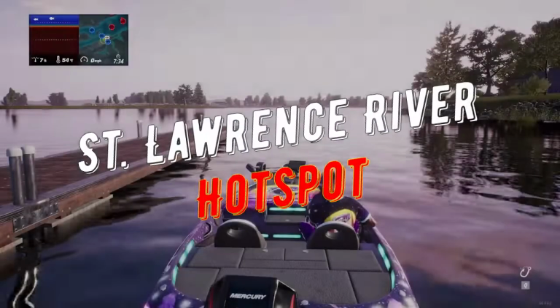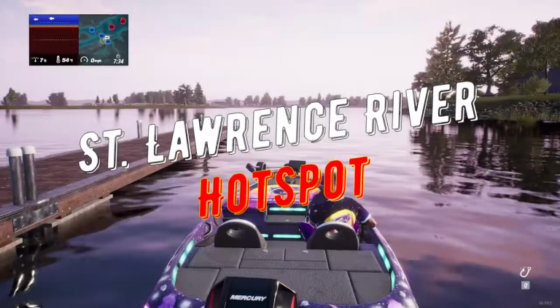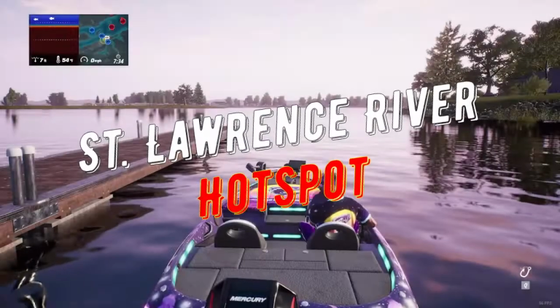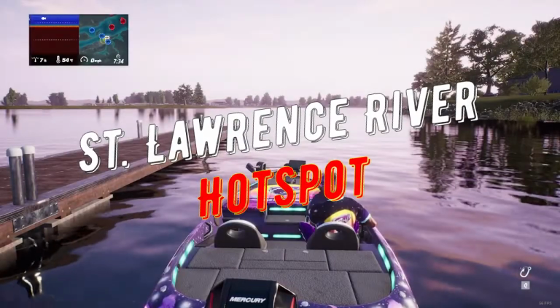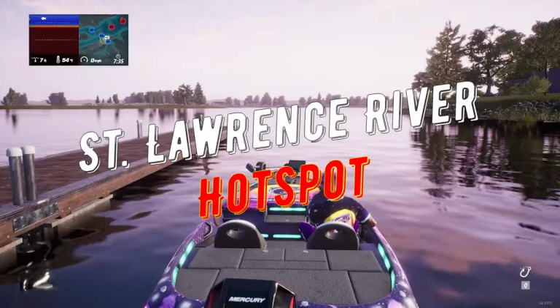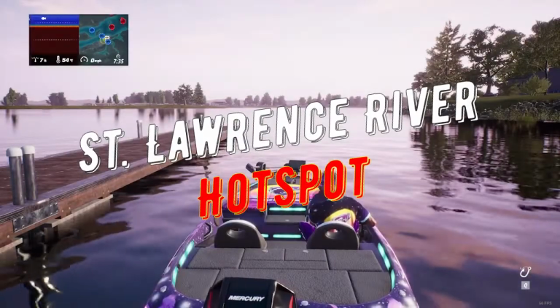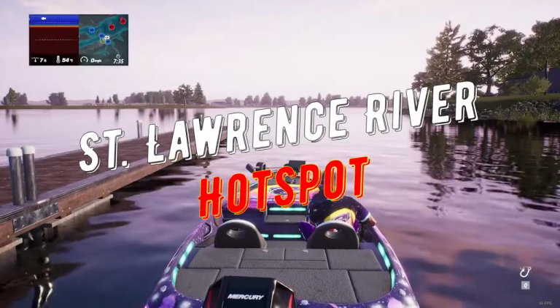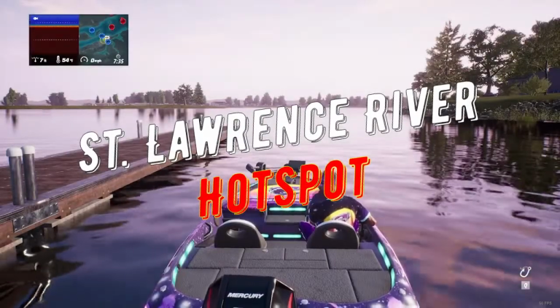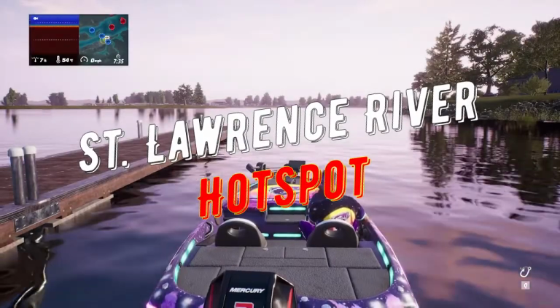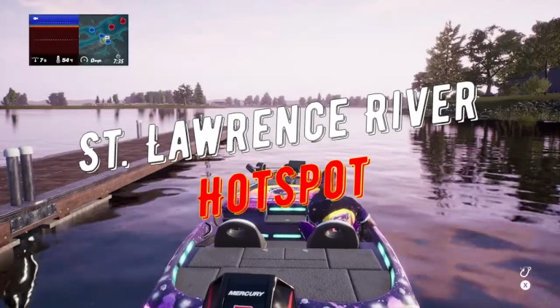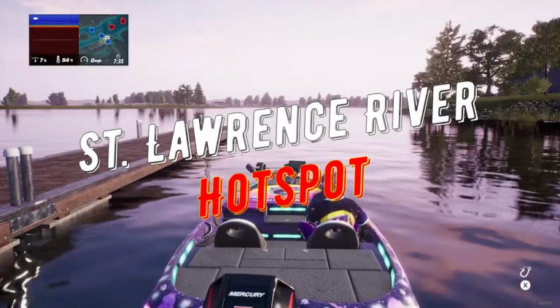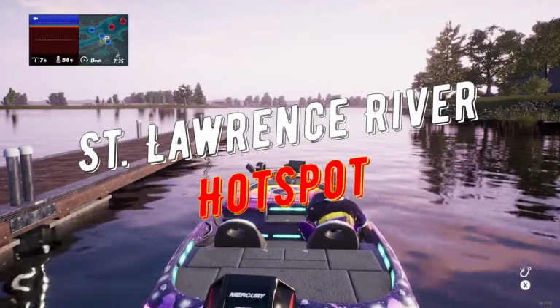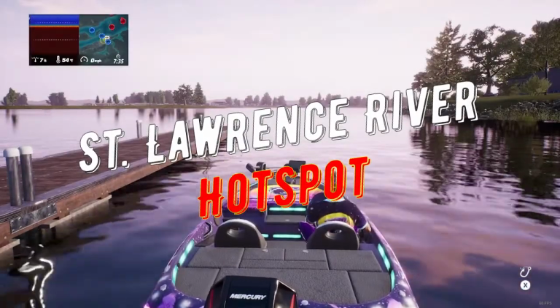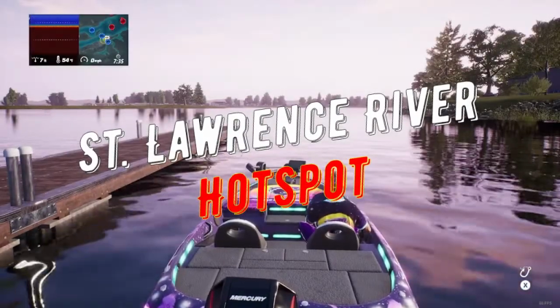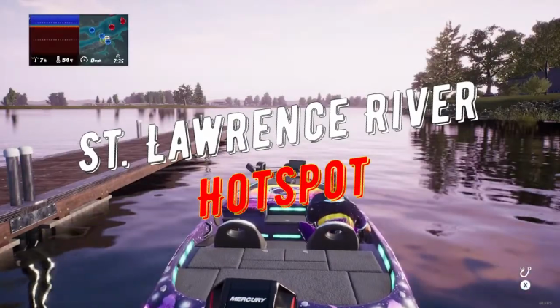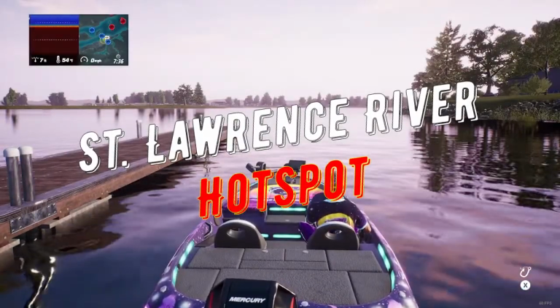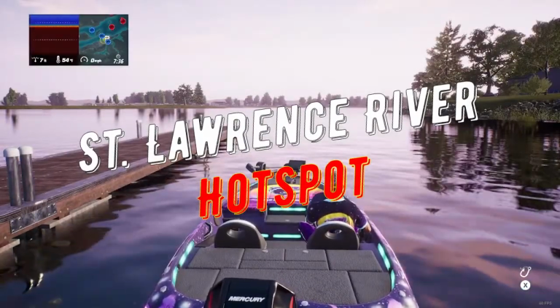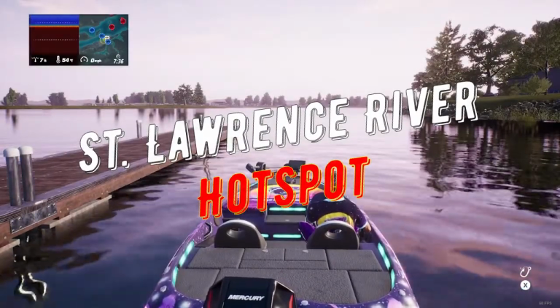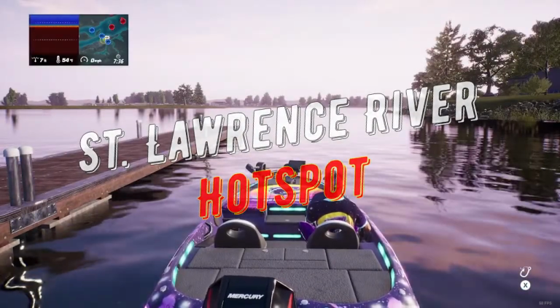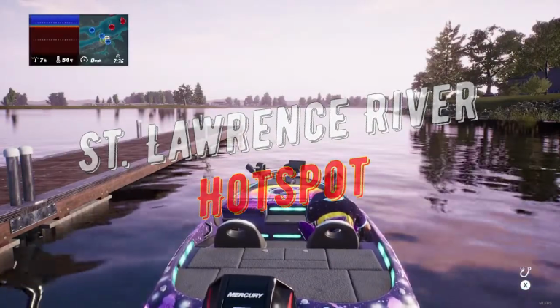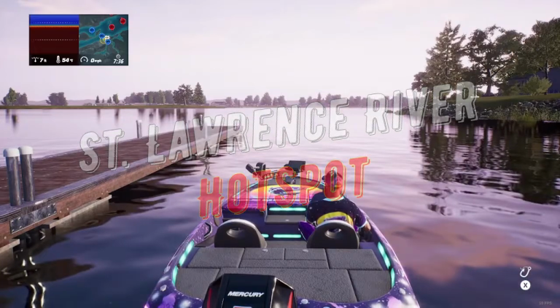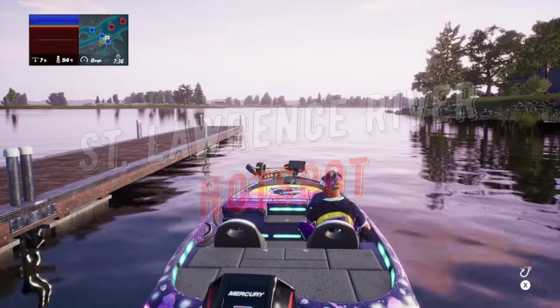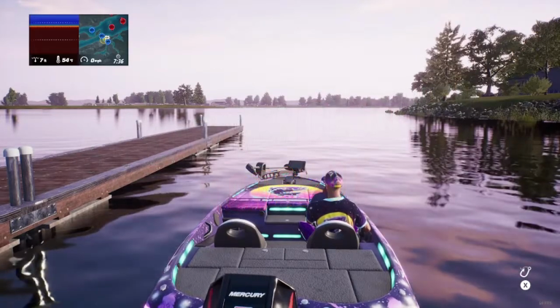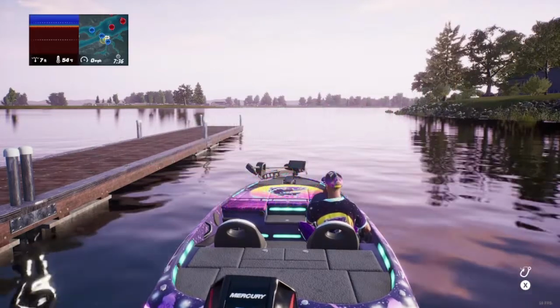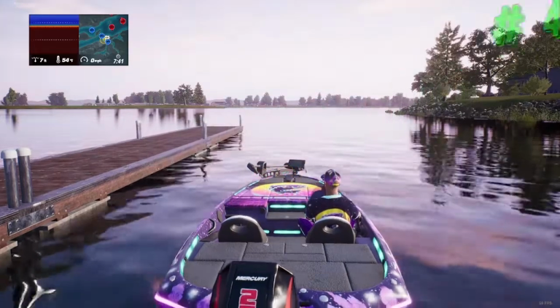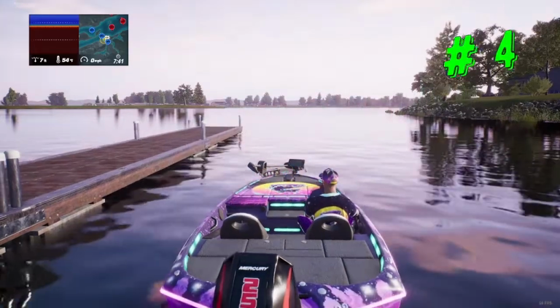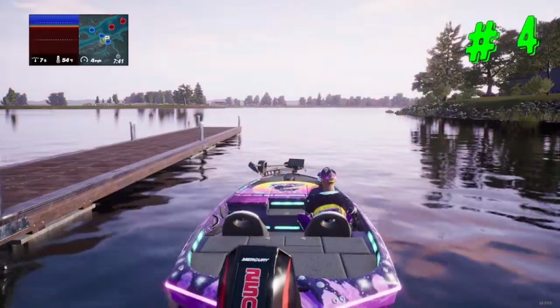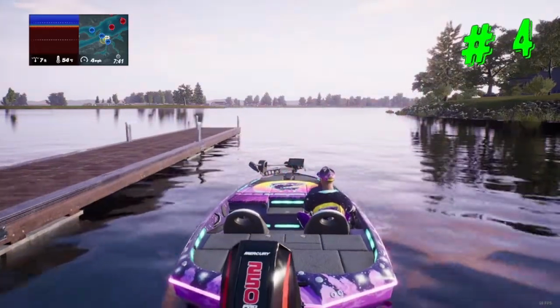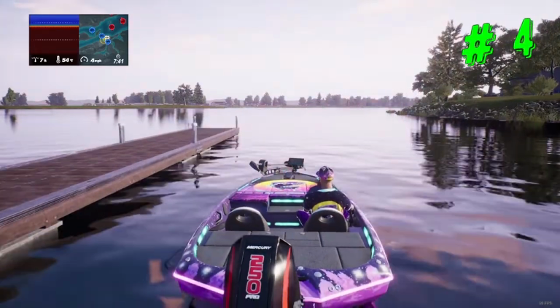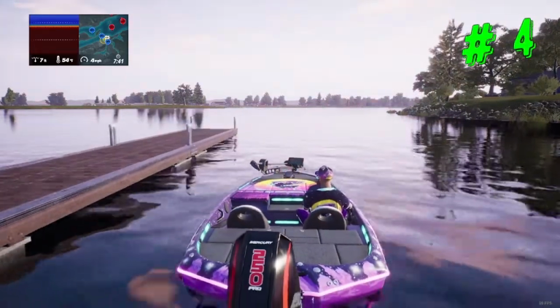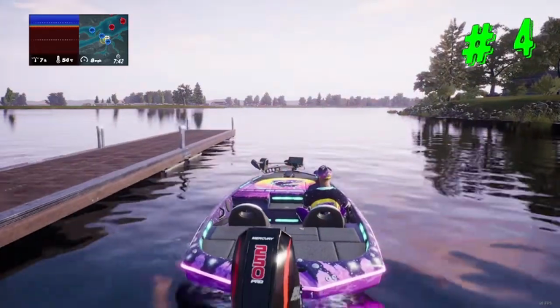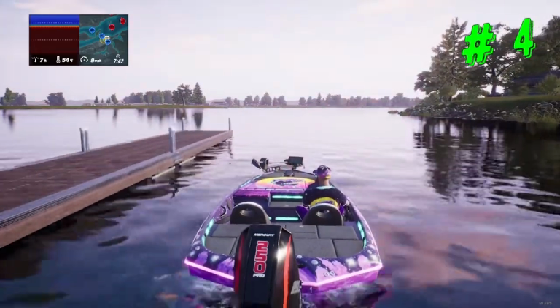Alright guys, we're going to show you hot spot number 4 on the St. Lawrence River. Let's get to it.